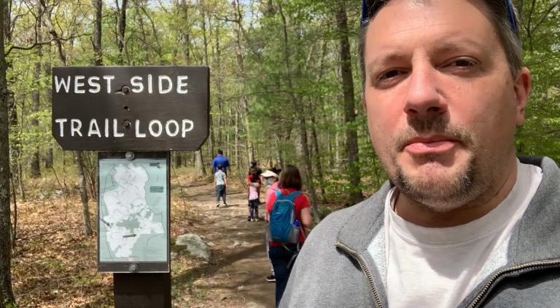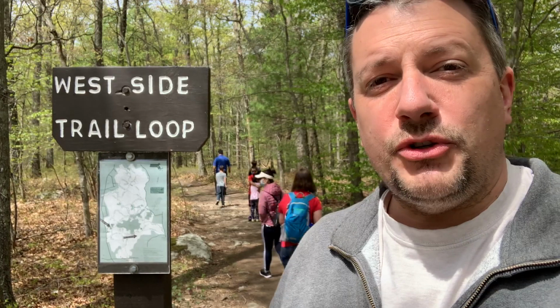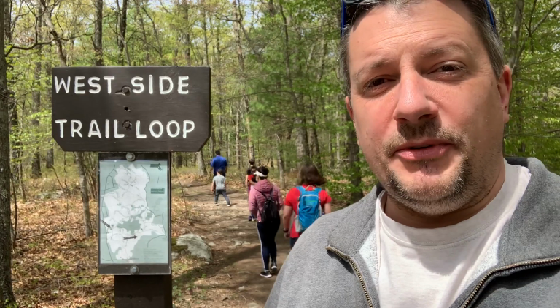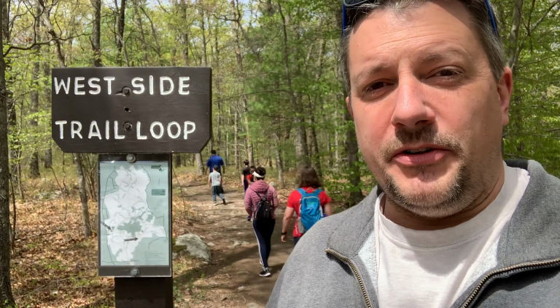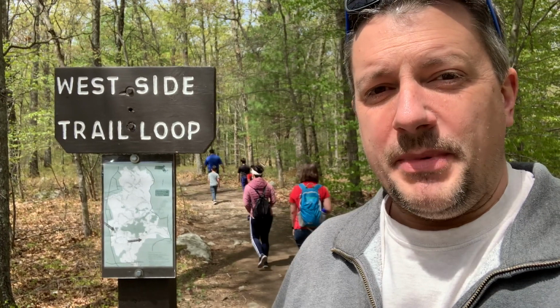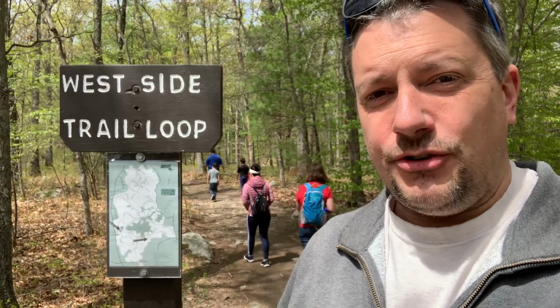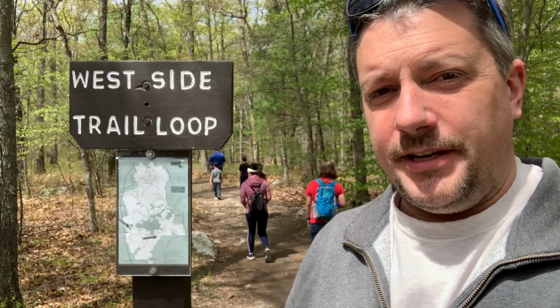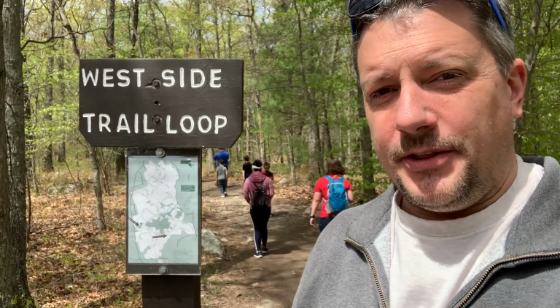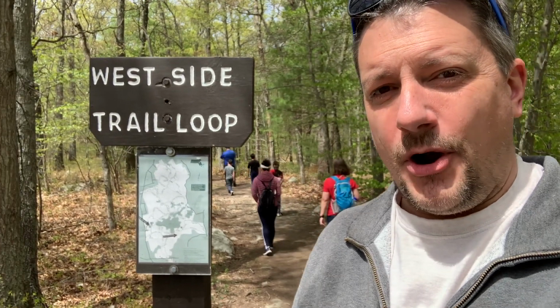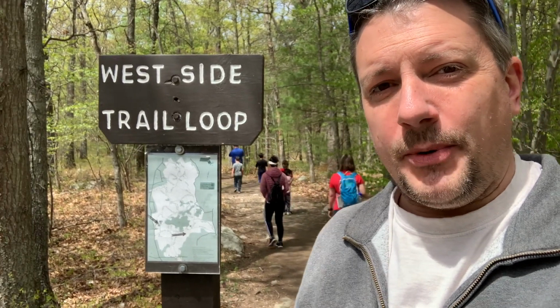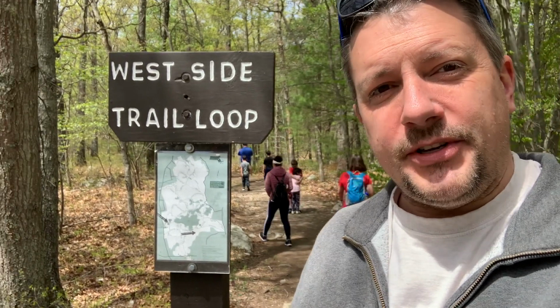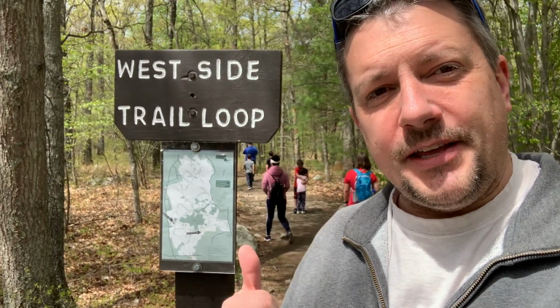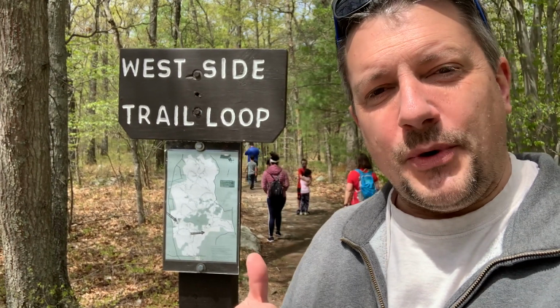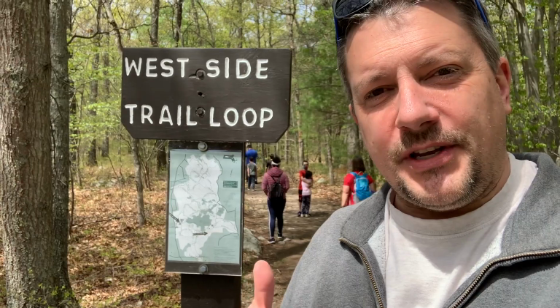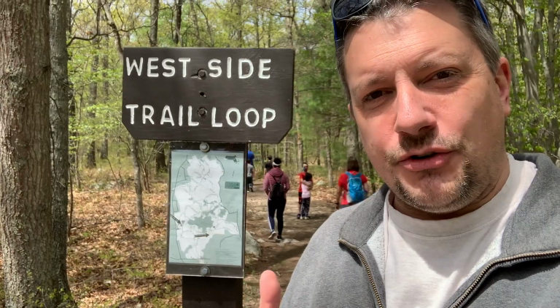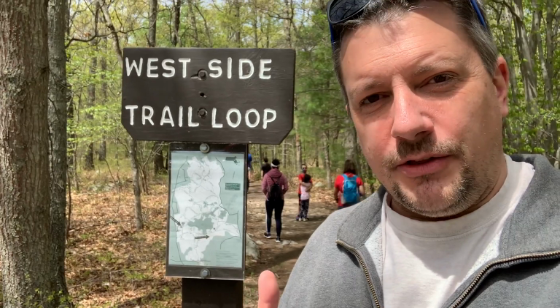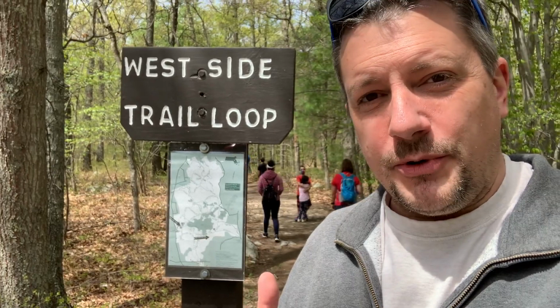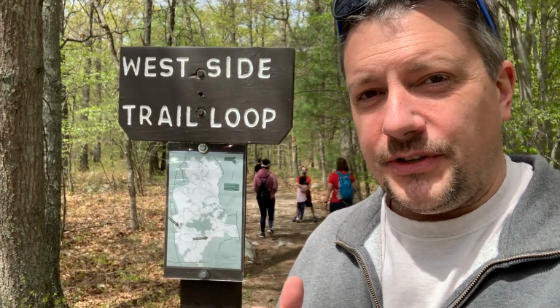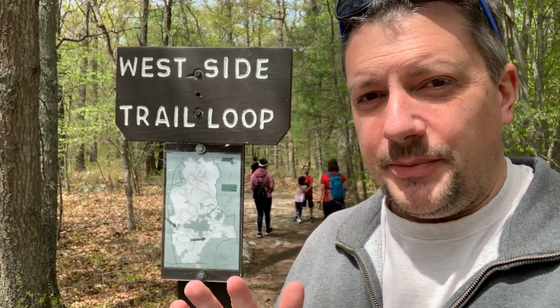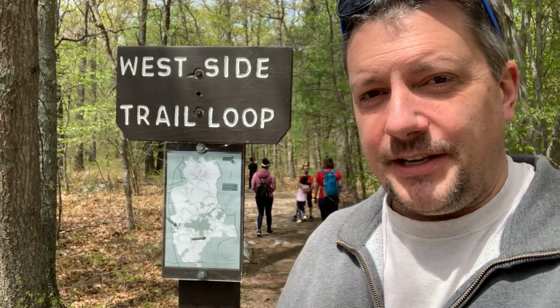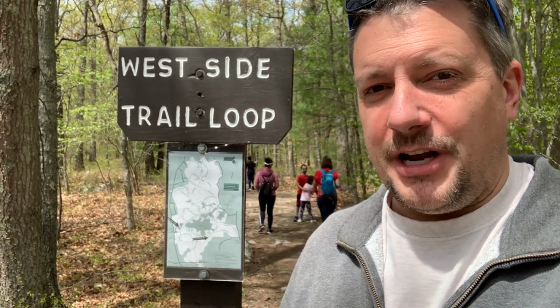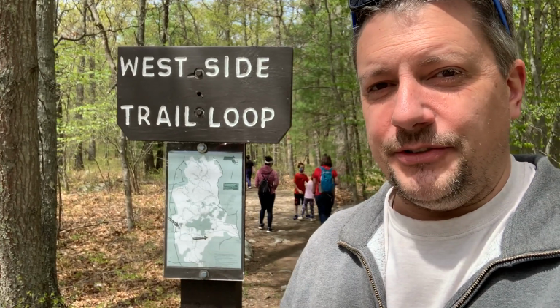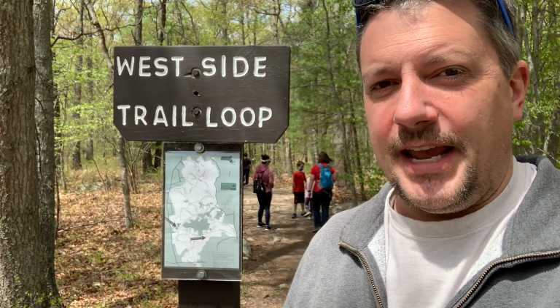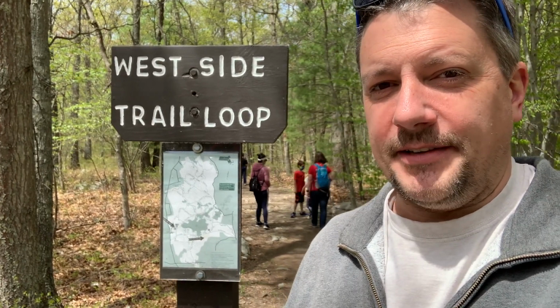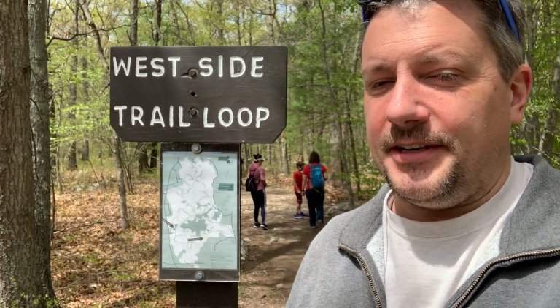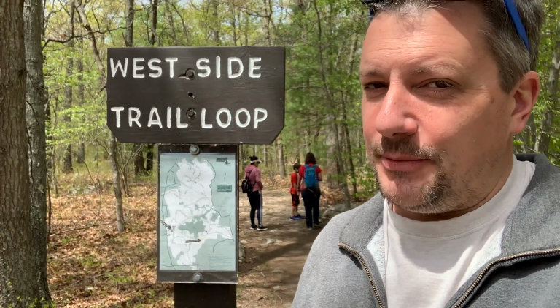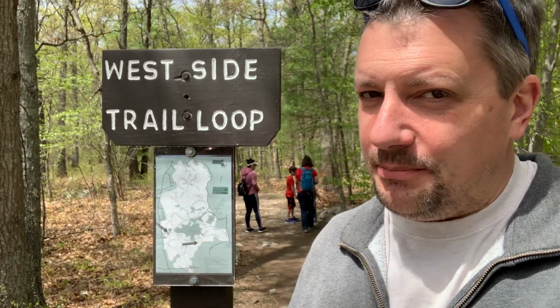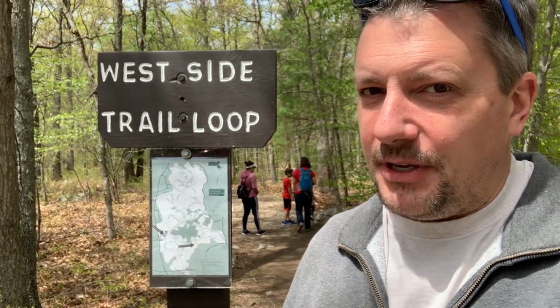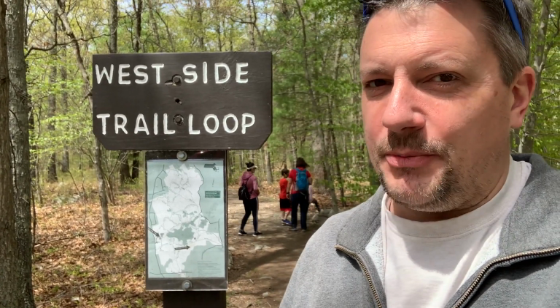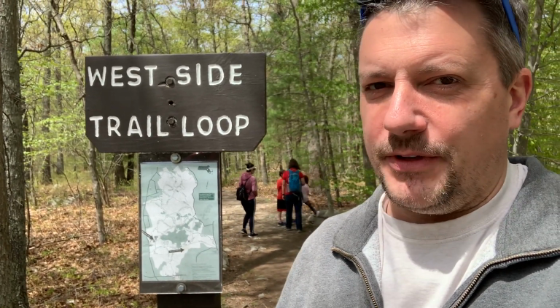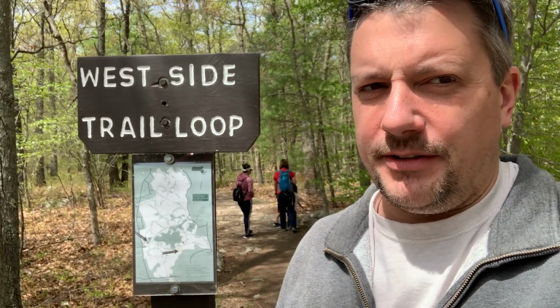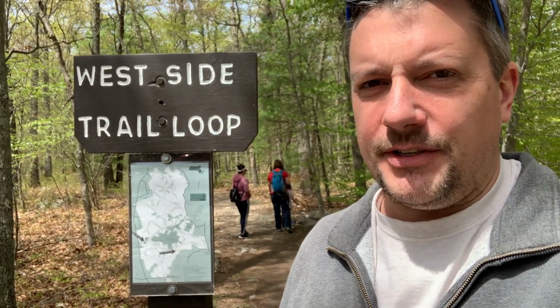Most people follow the main trail into the park, but we're taking the West Side Trail Loop, which is a little bit less traveled, and you have a little bit more of the trail to yourself.